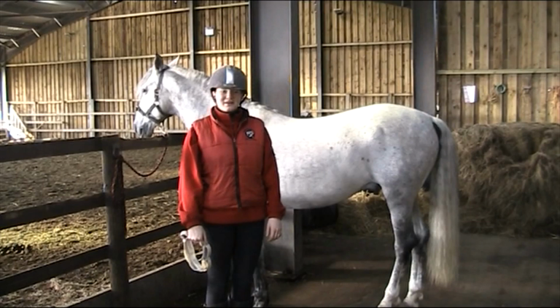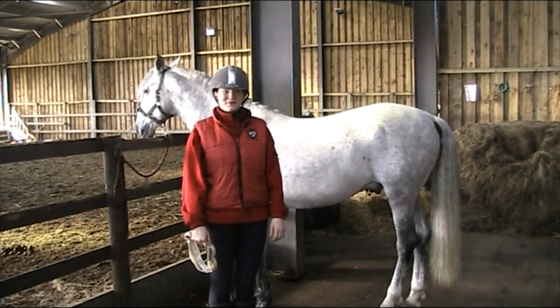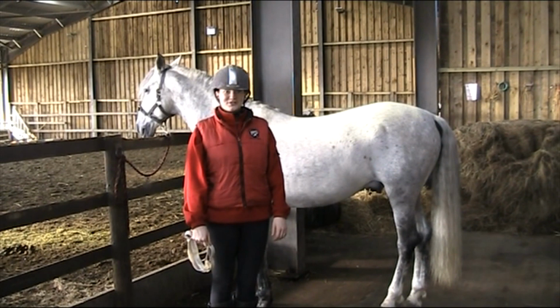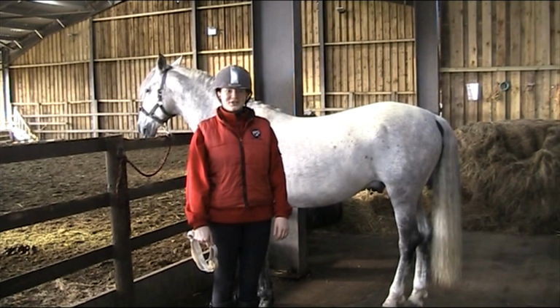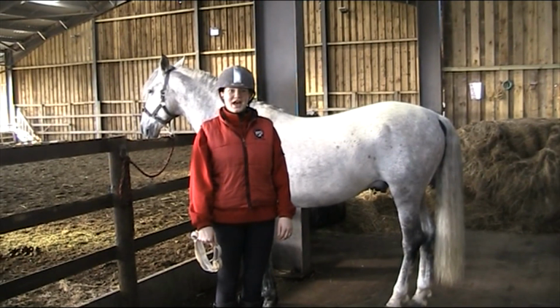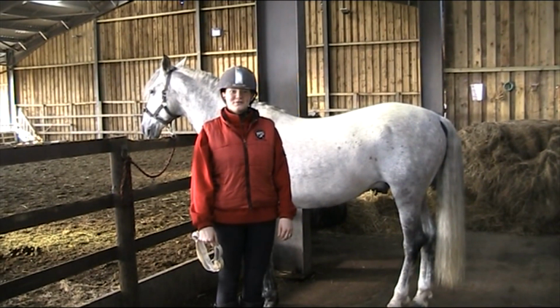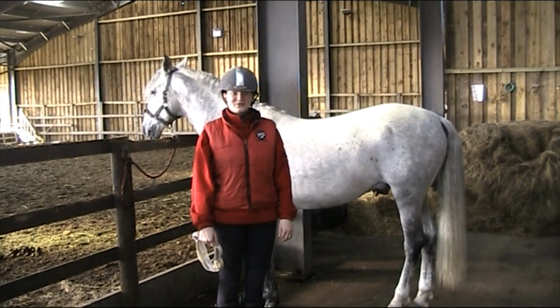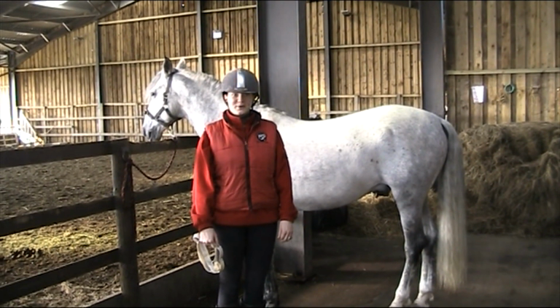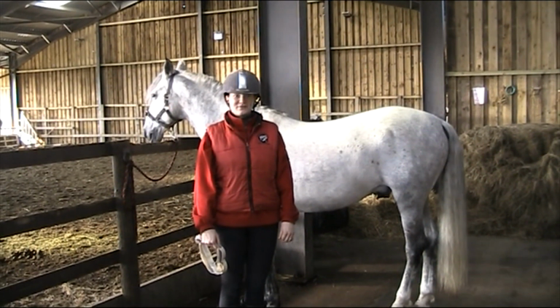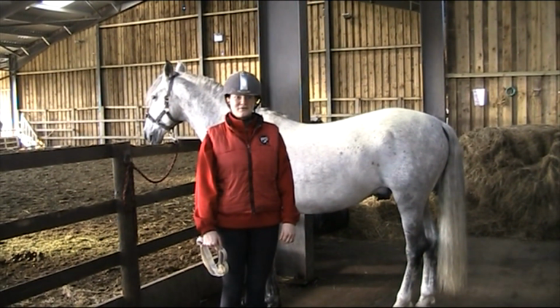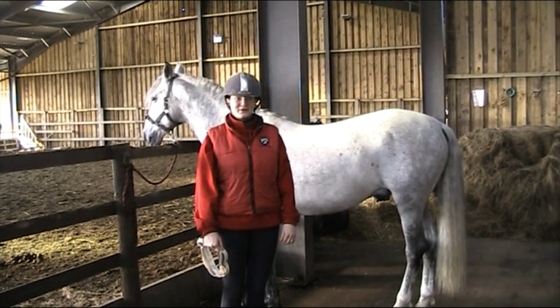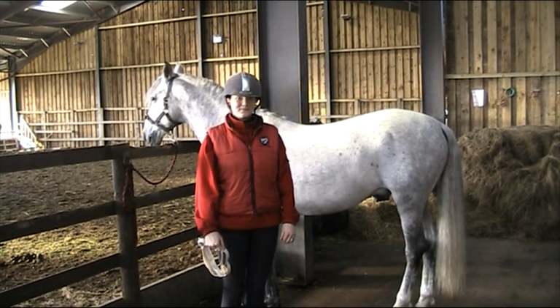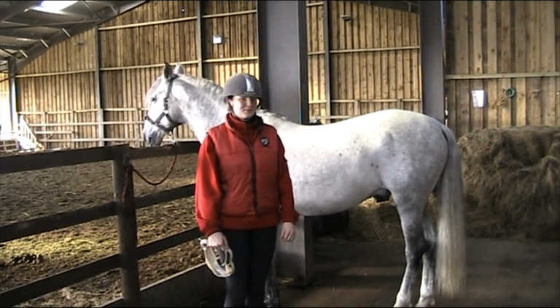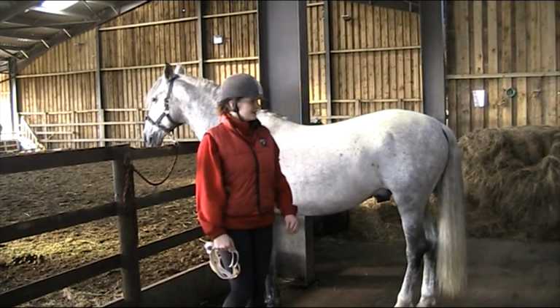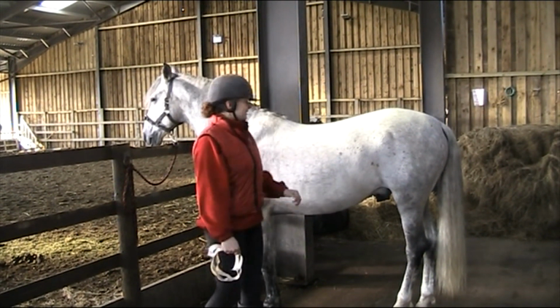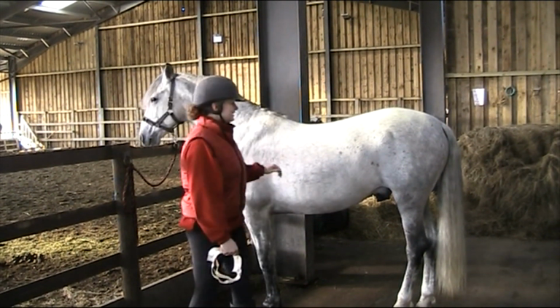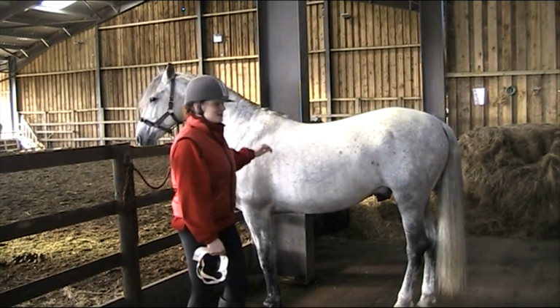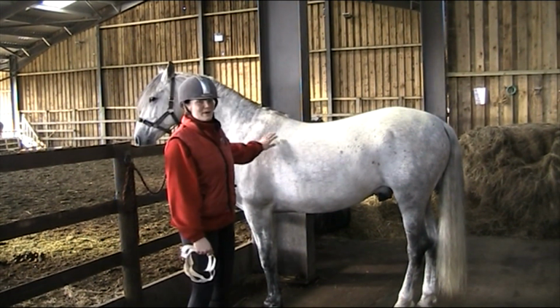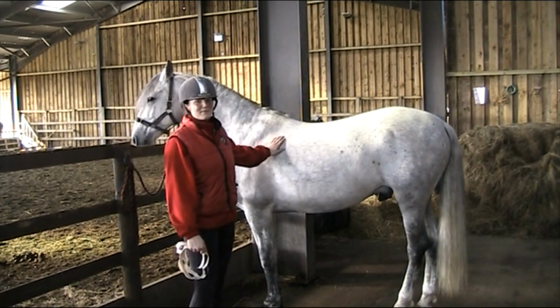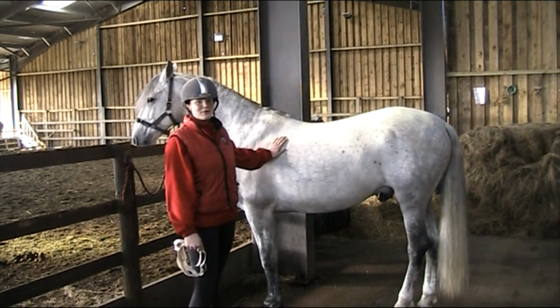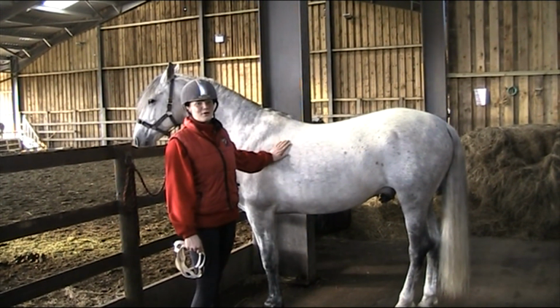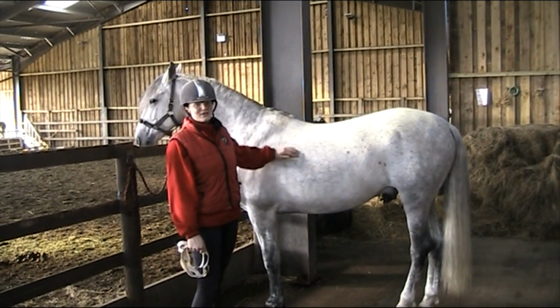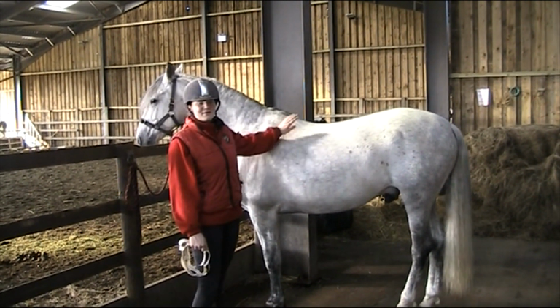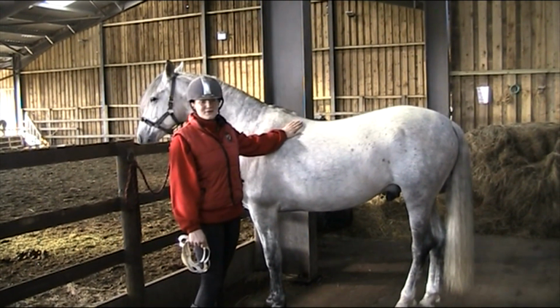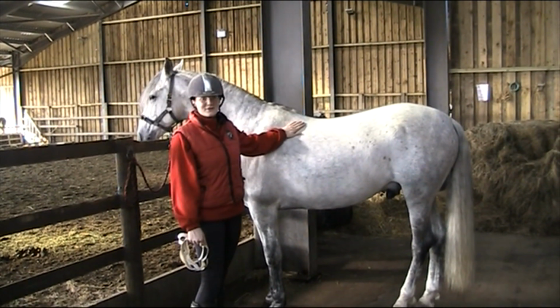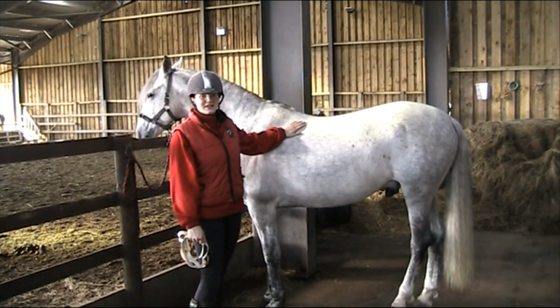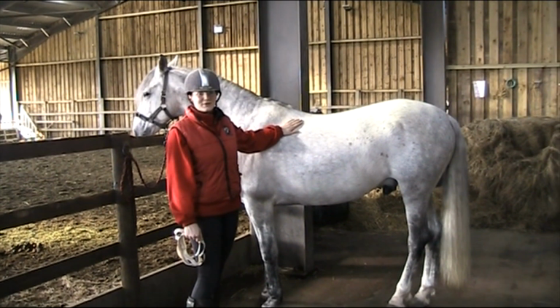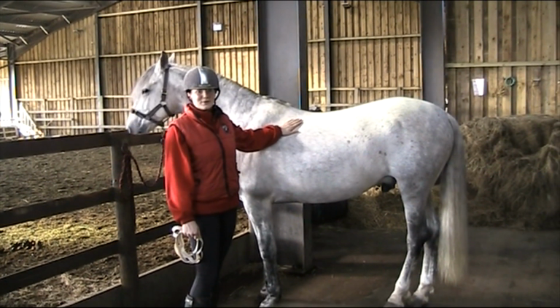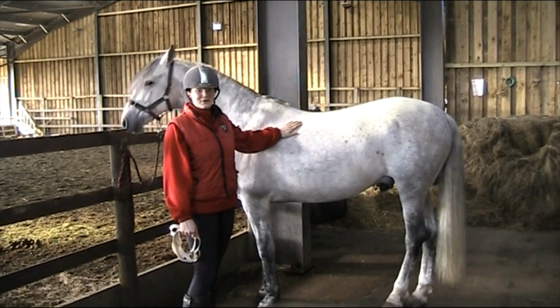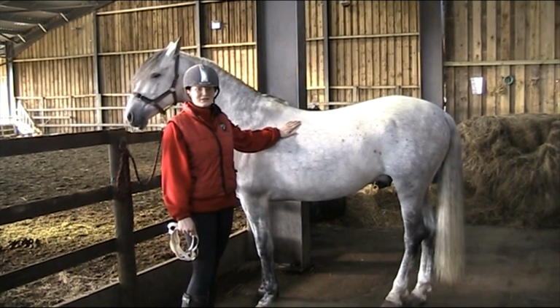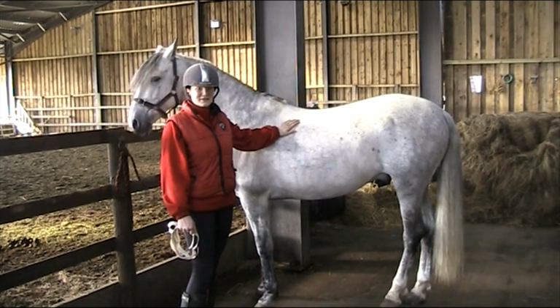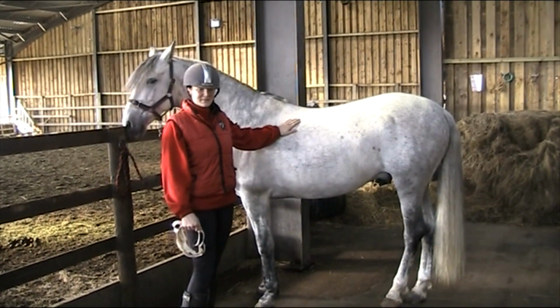I'm going to show you how to measure a pony for a rug. This is Hubie. We're going to measure him for a rug and then we're going to put a rug on to fit him.